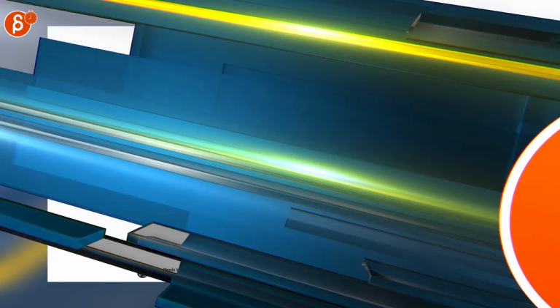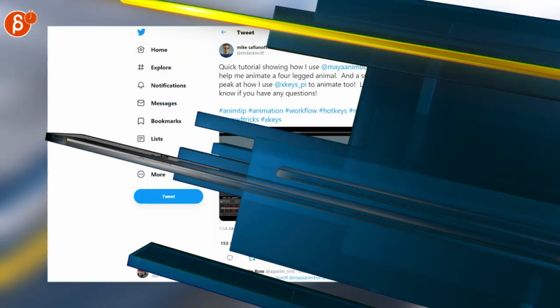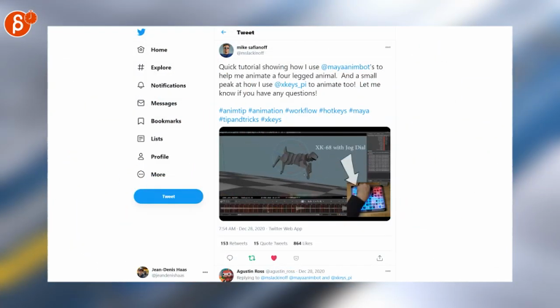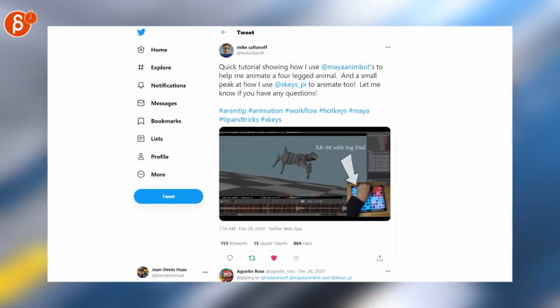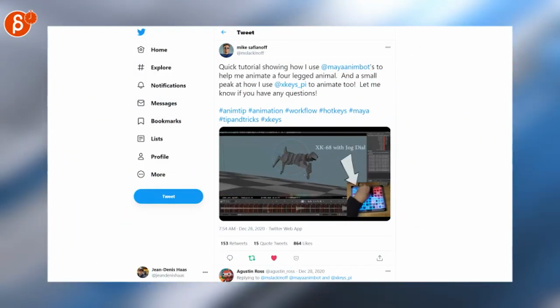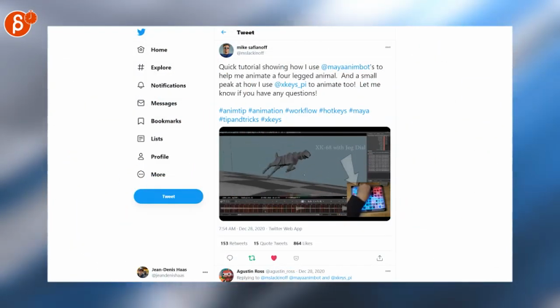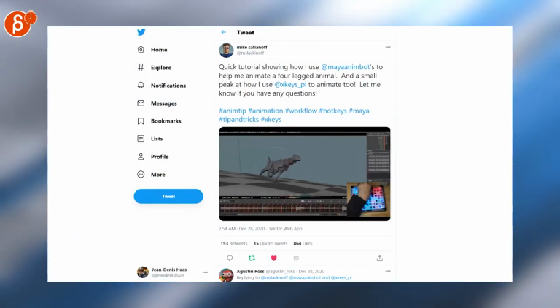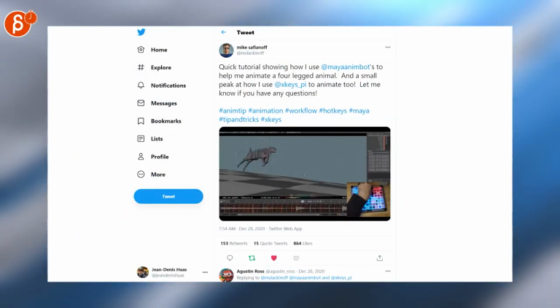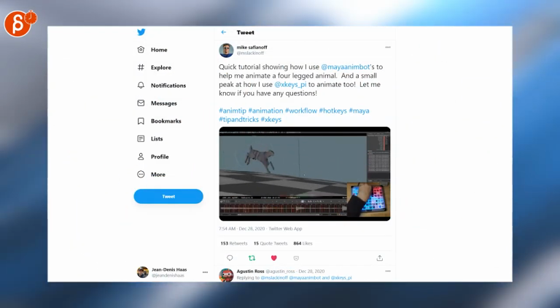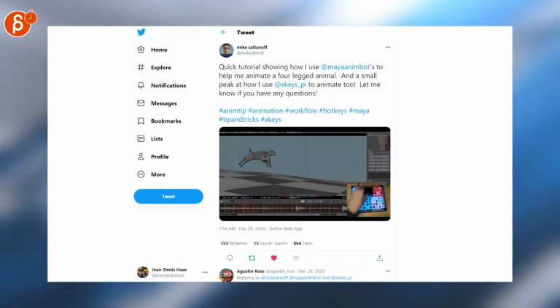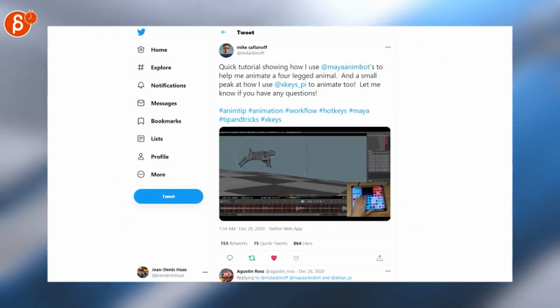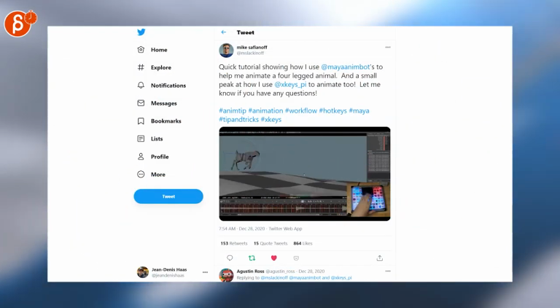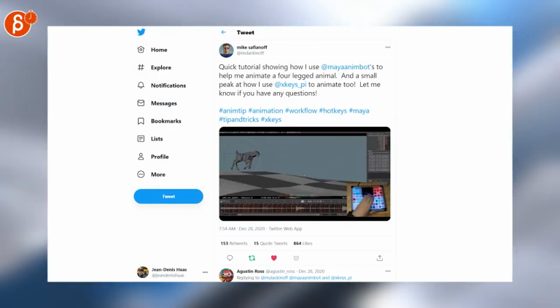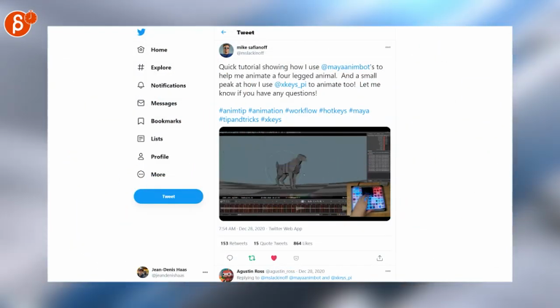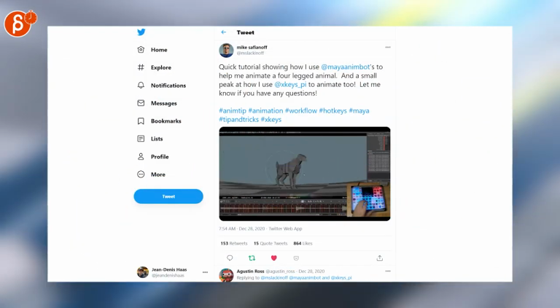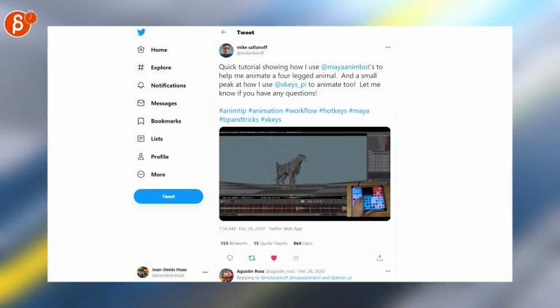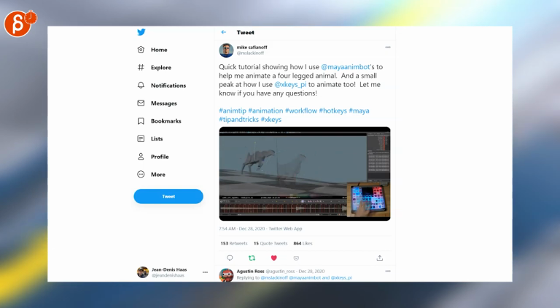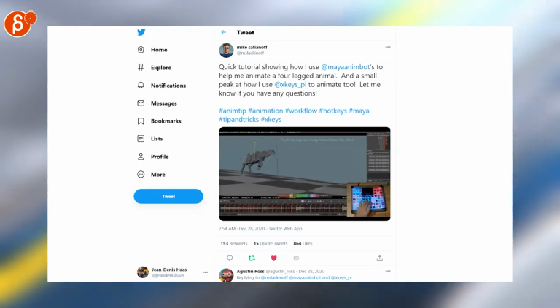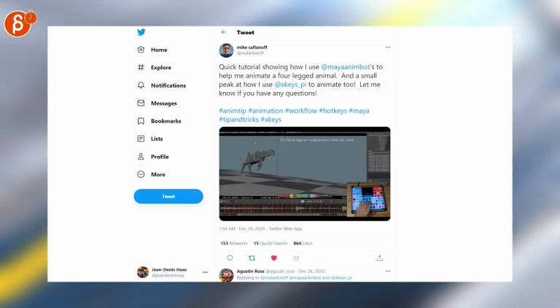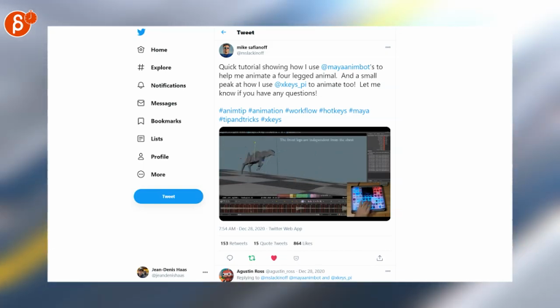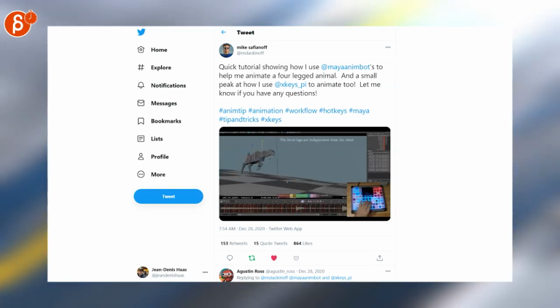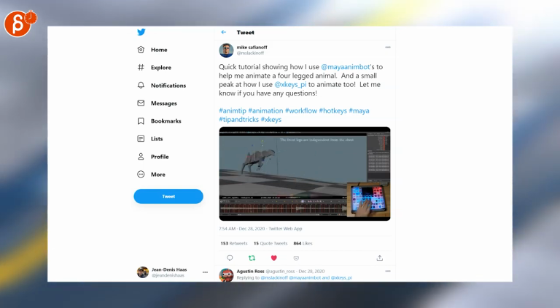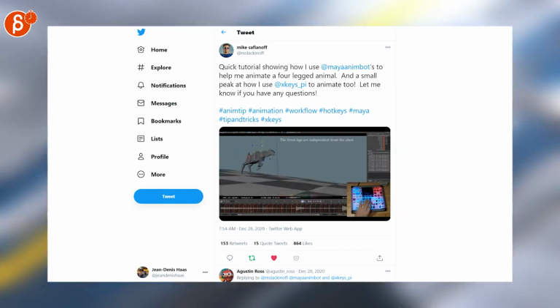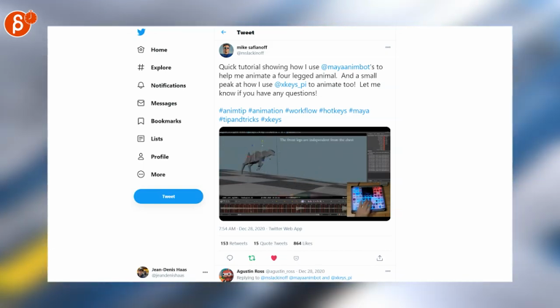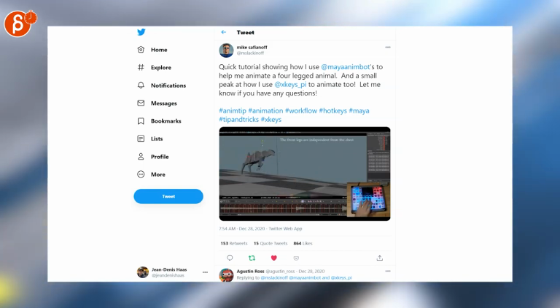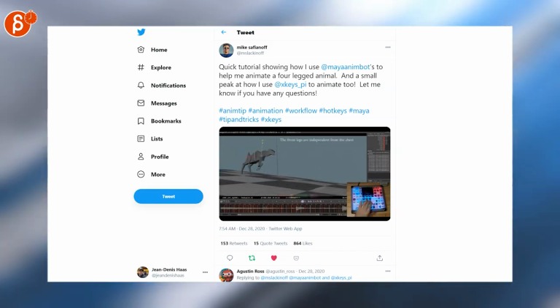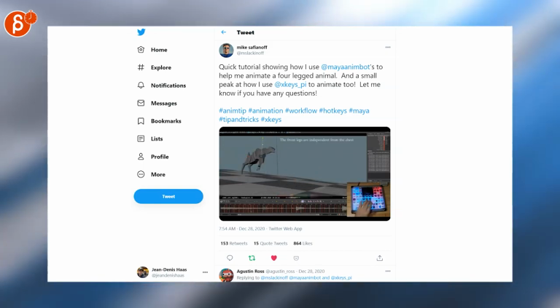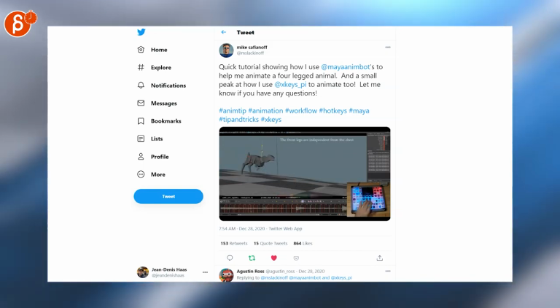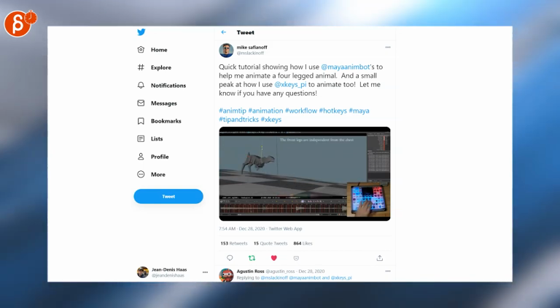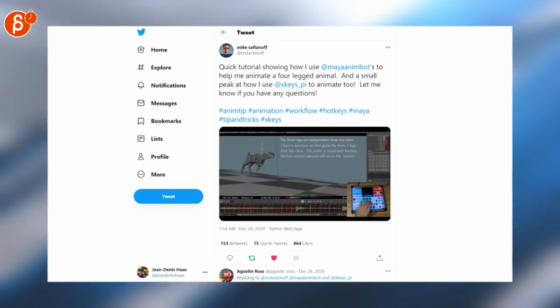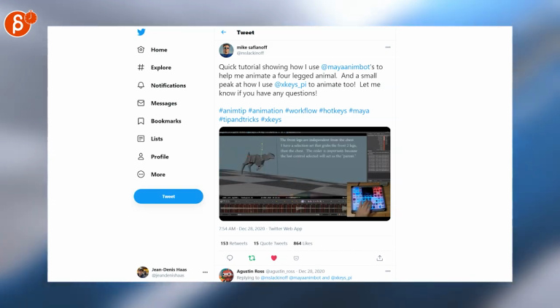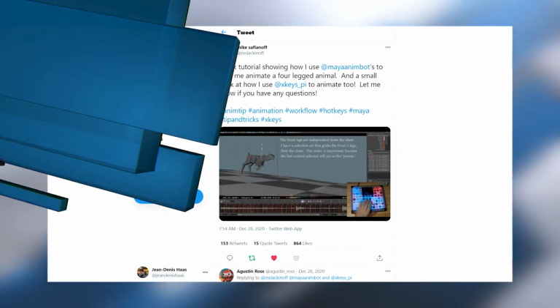This is a pretty cool tutorial showing the jog dial for the X-Key and a quick tutorial overall with Maya's AnimBot for a four-legged animal.